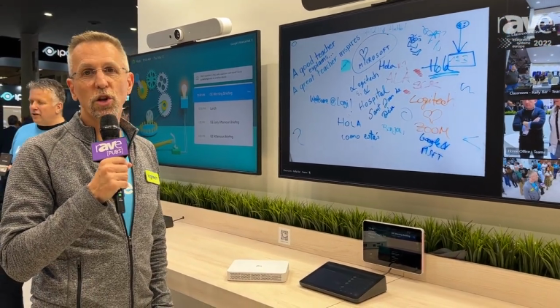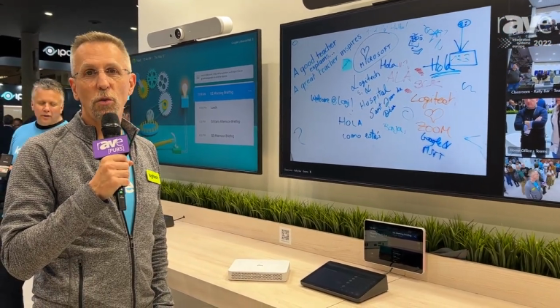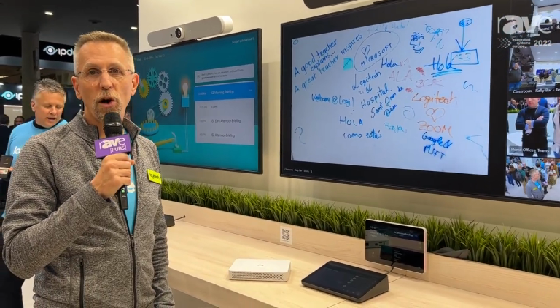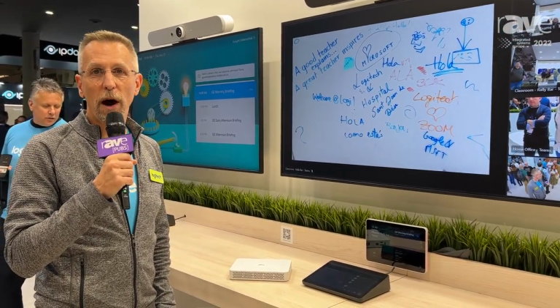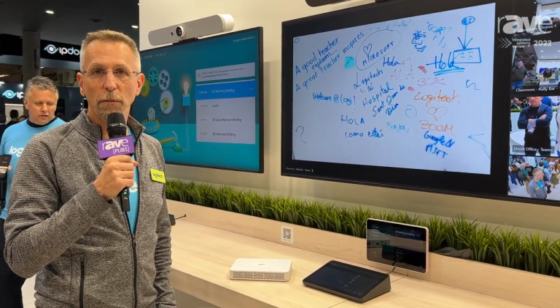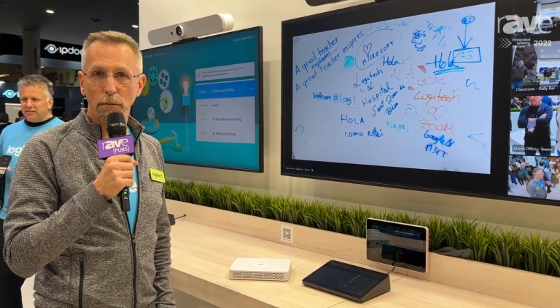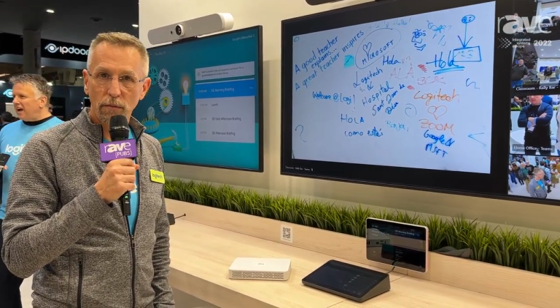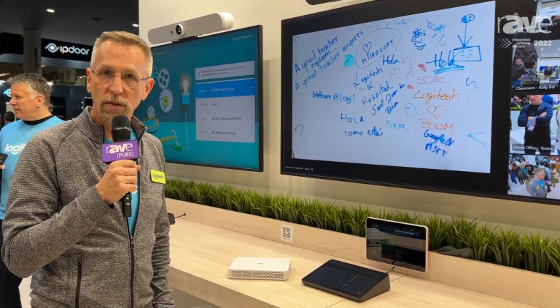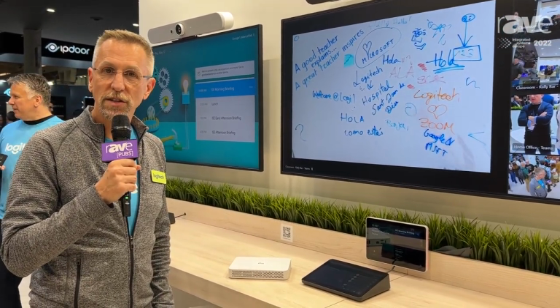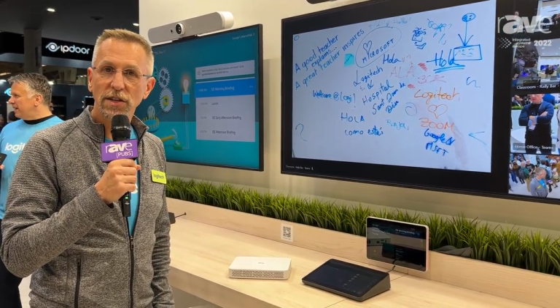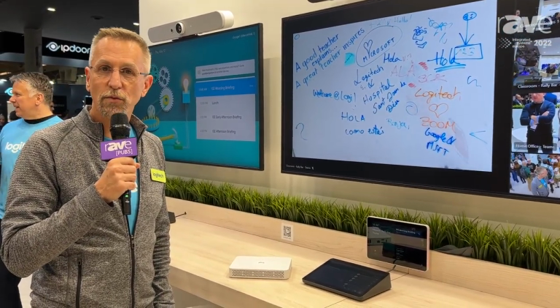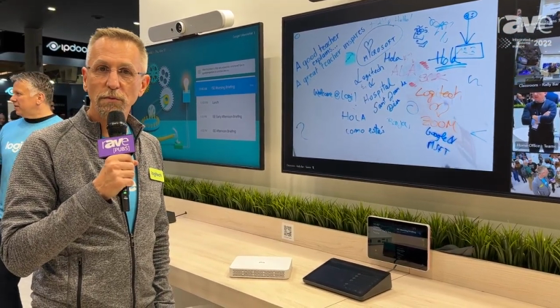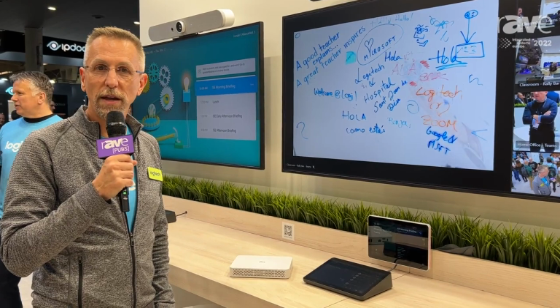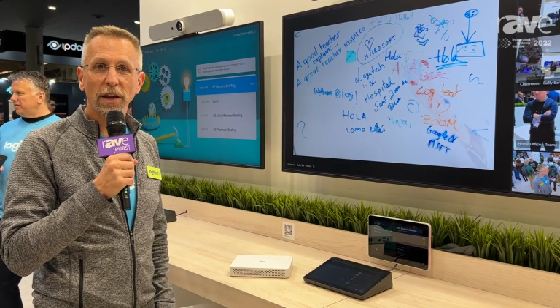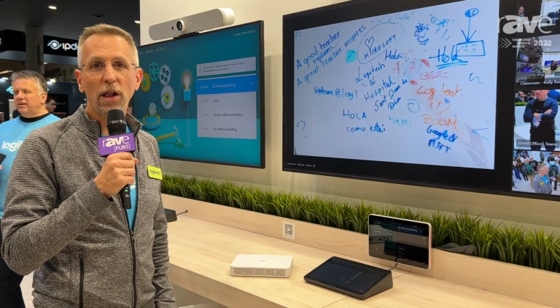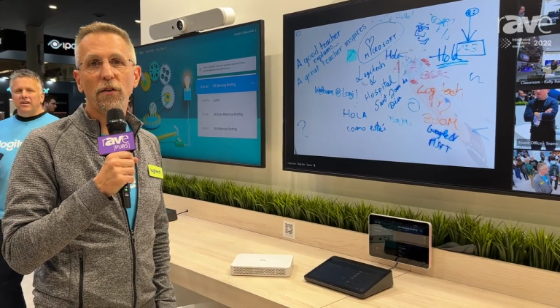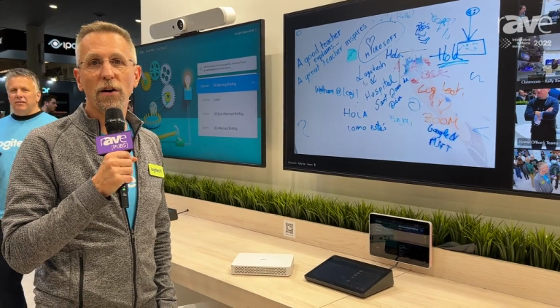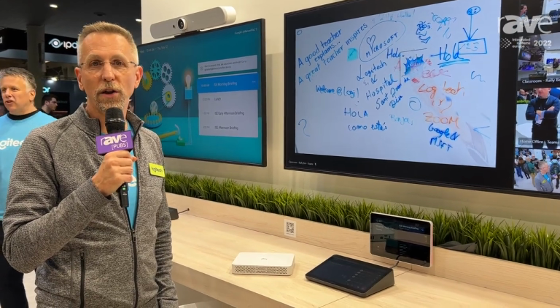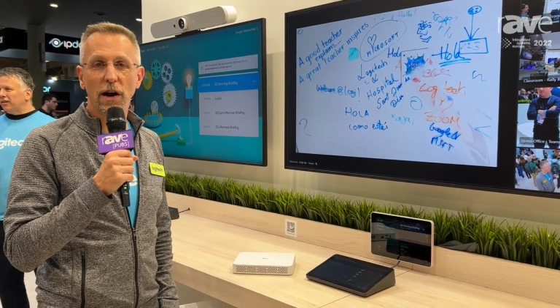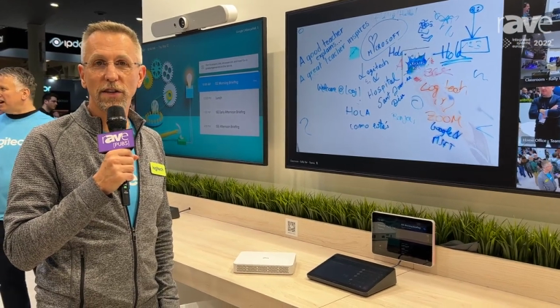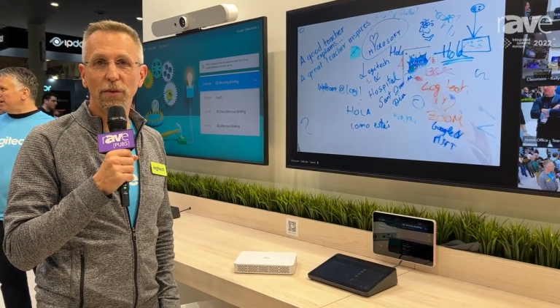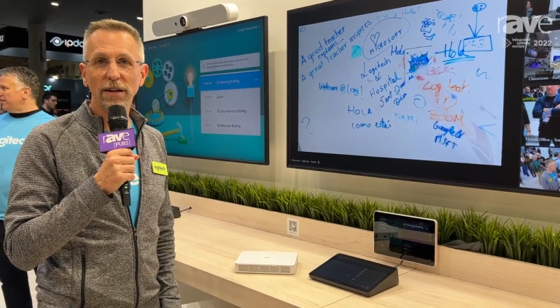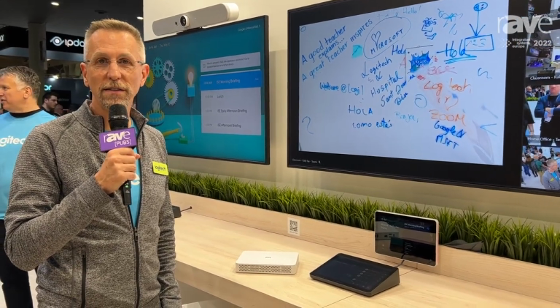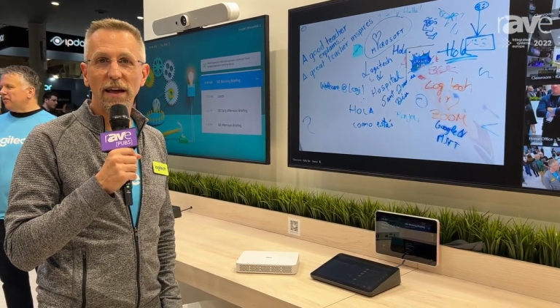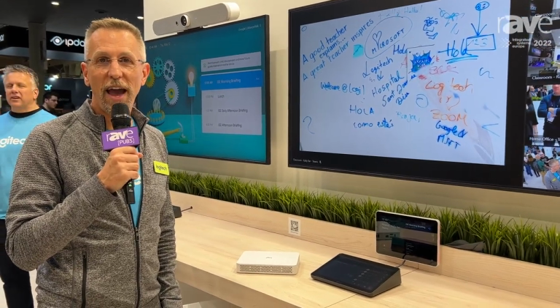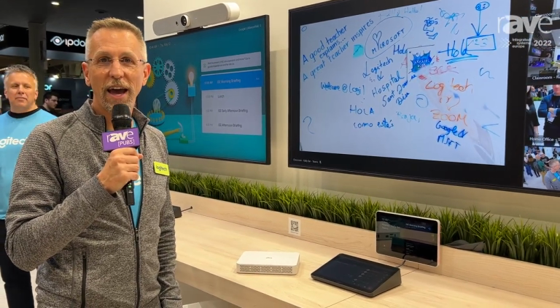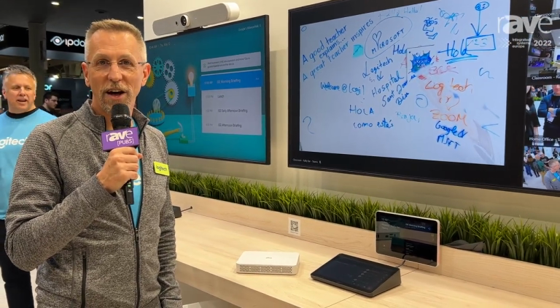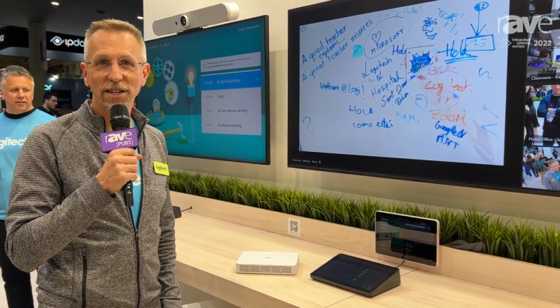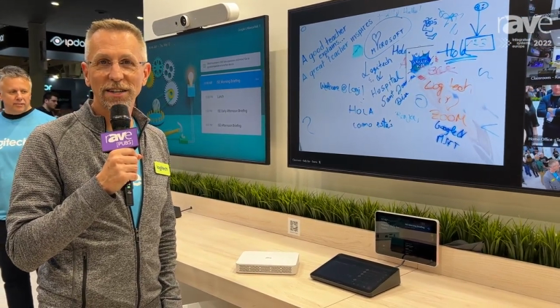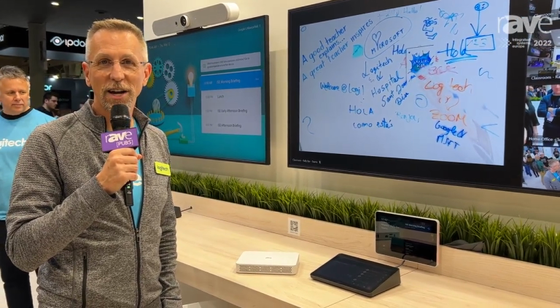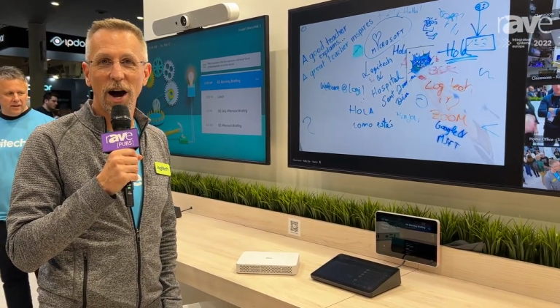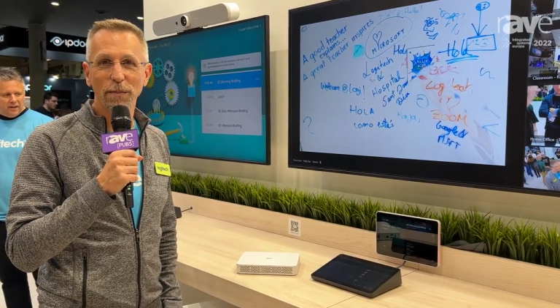You can learn more about Logitech Roommate and all of our video conferencing appliances at Logitech.com.